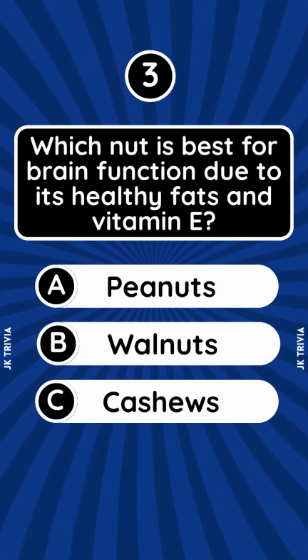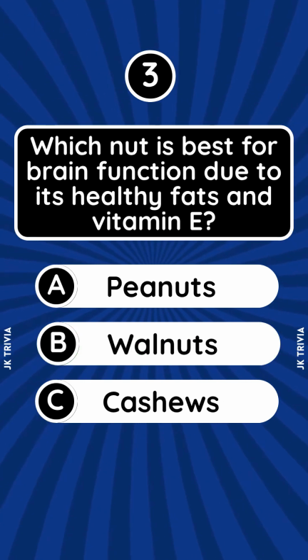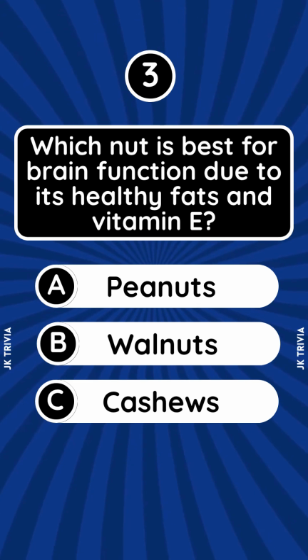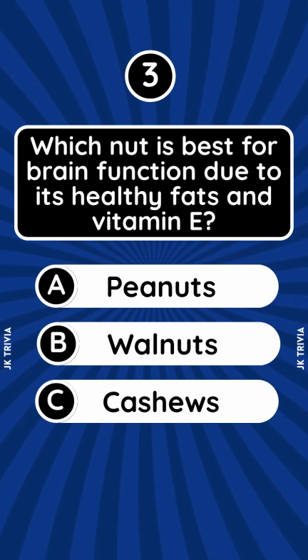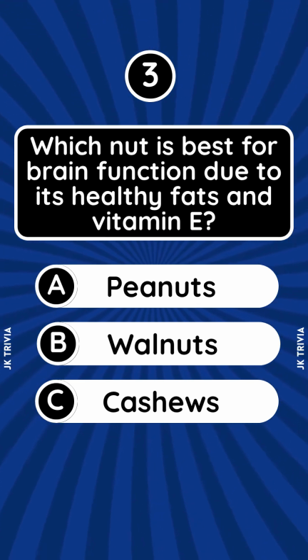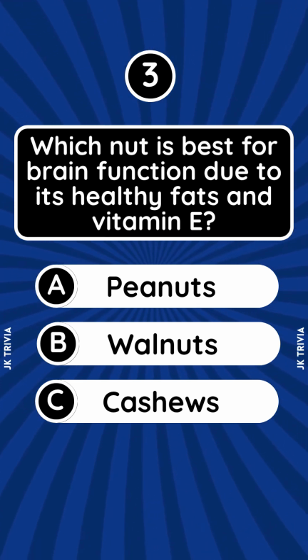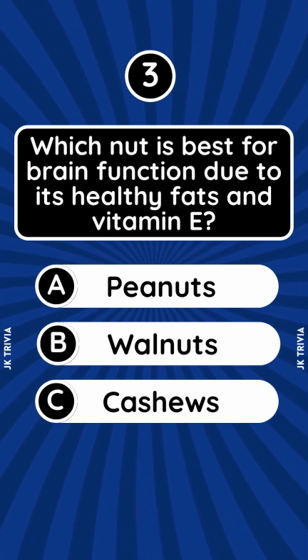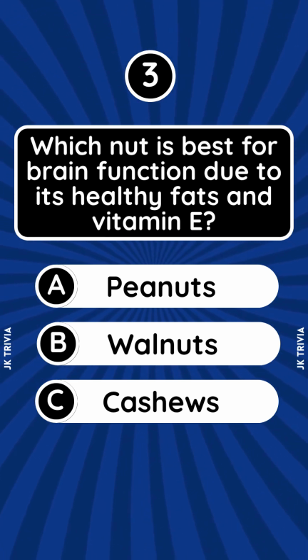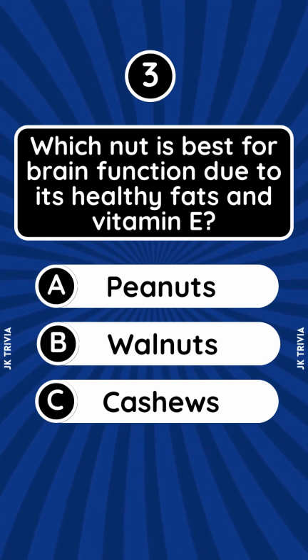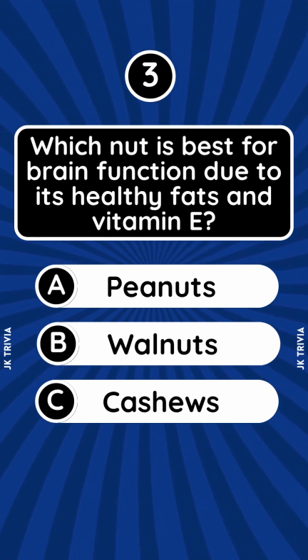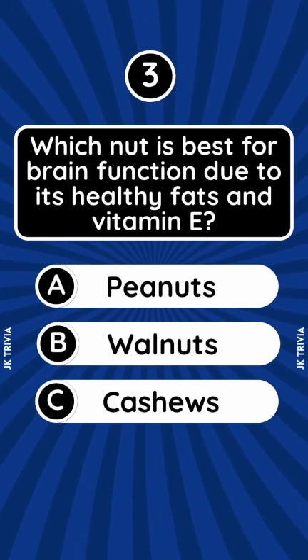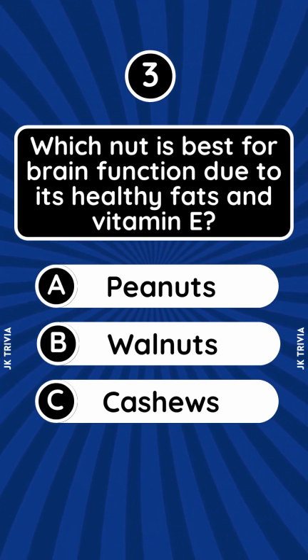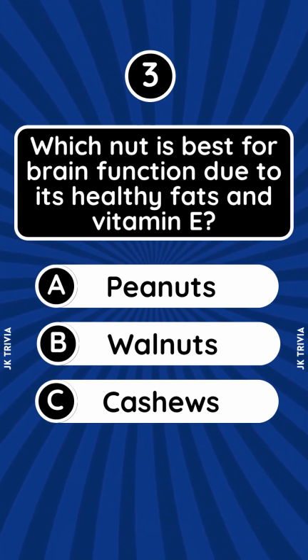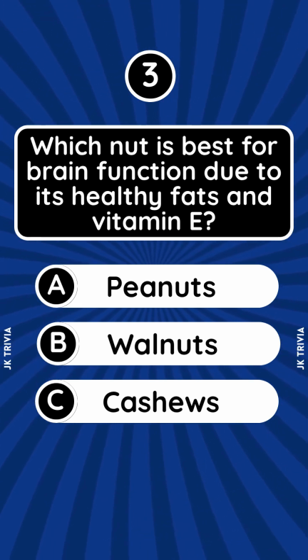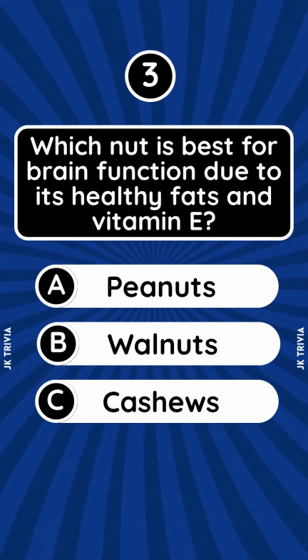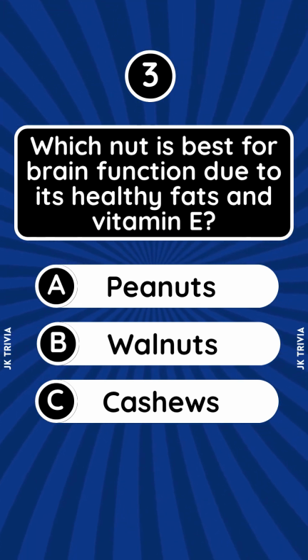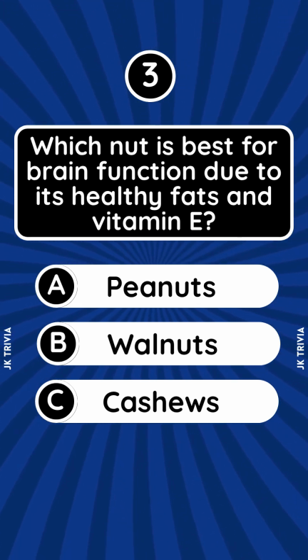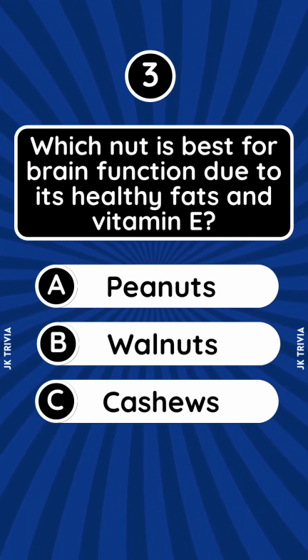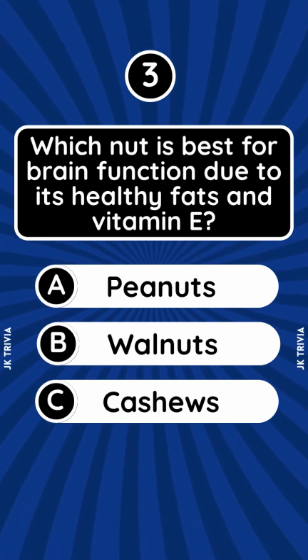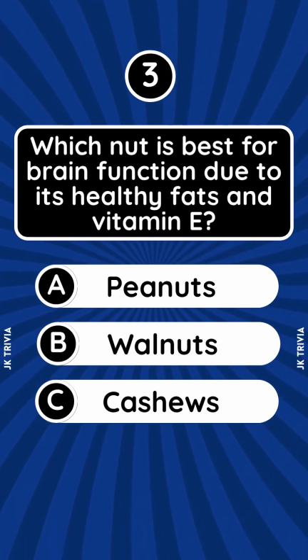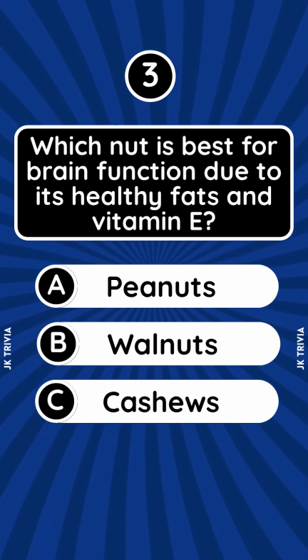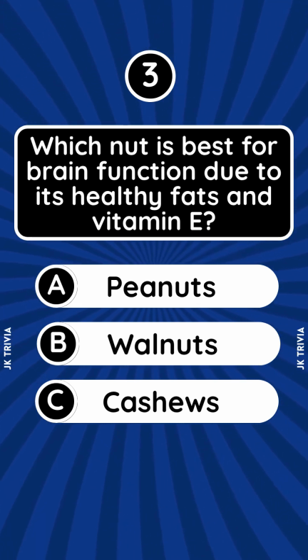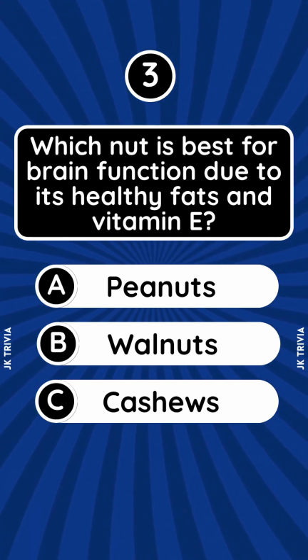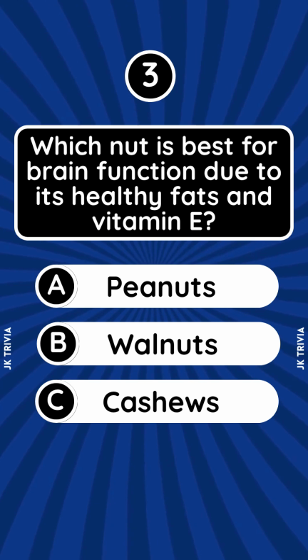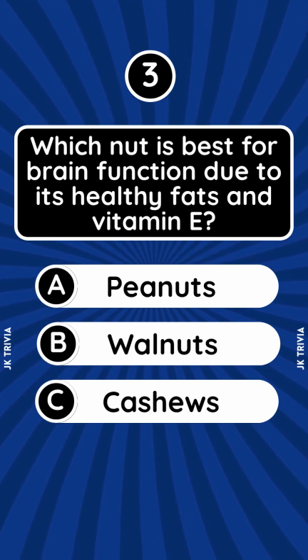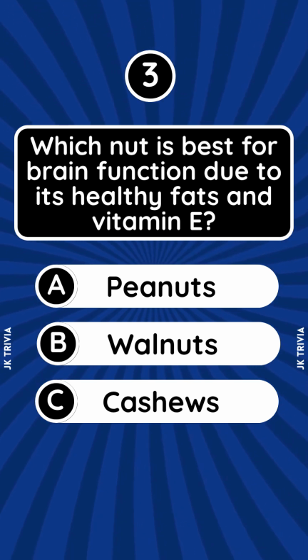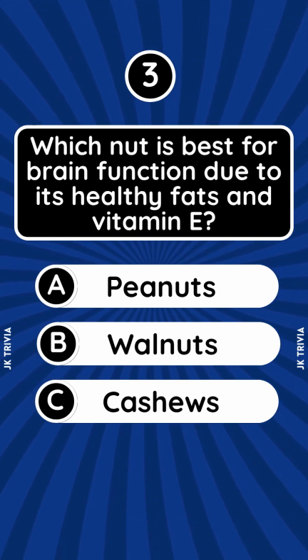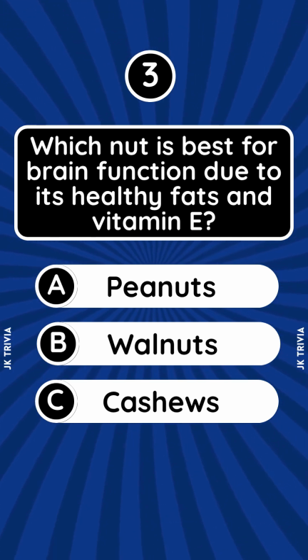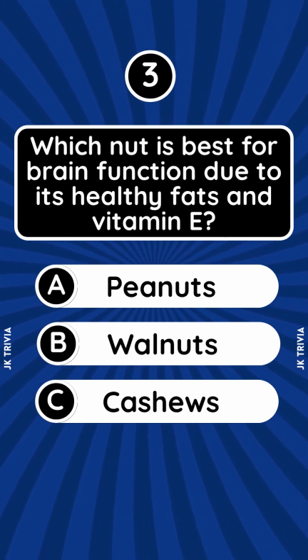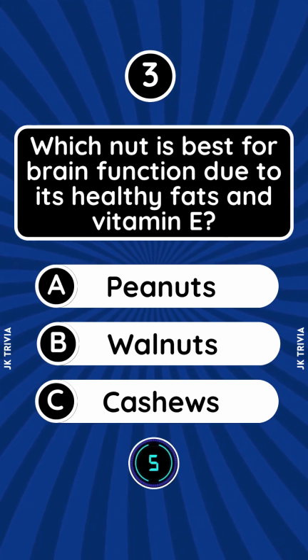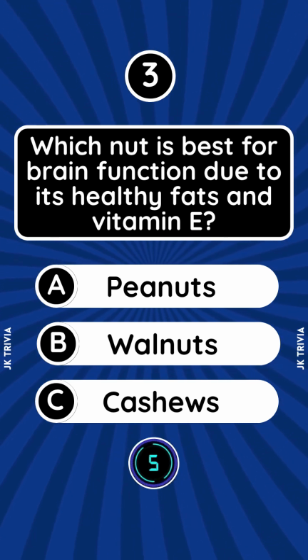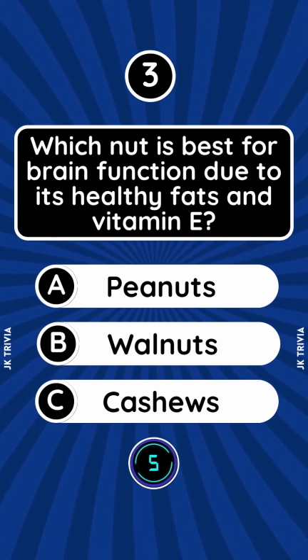Which nut is best for brain function due to its healthy fats and vitamin E? A. Peanuts. B. Walnuts. C. Kale.